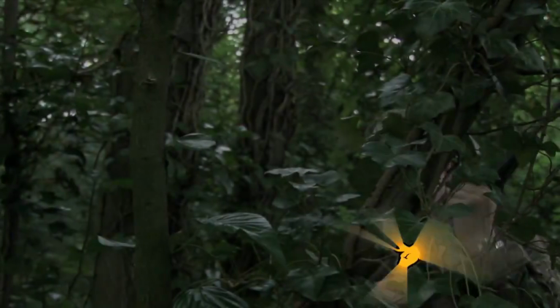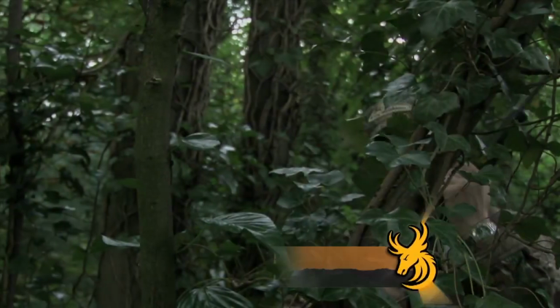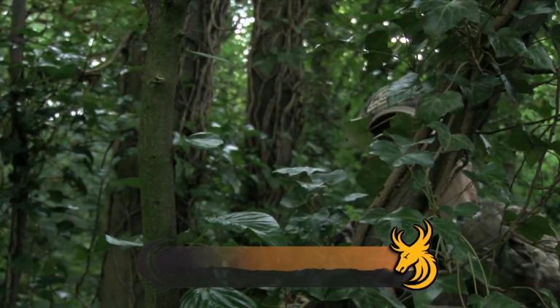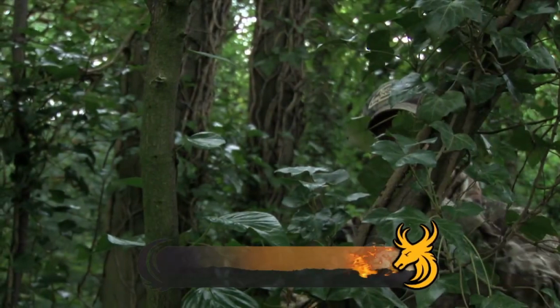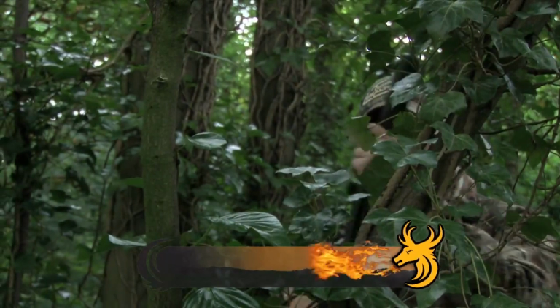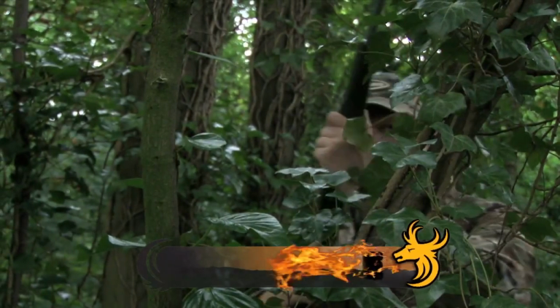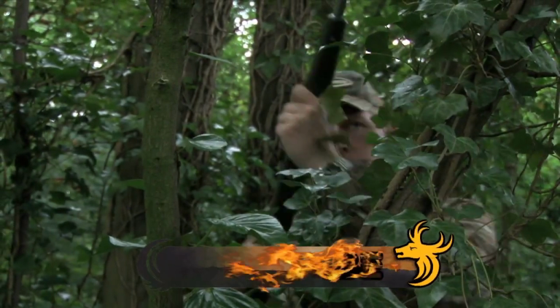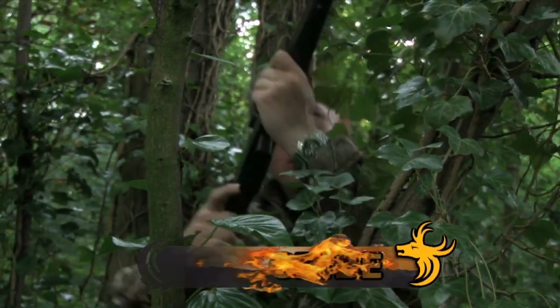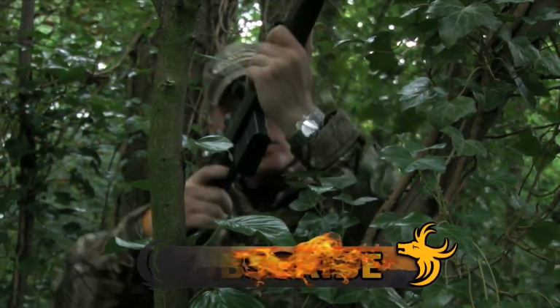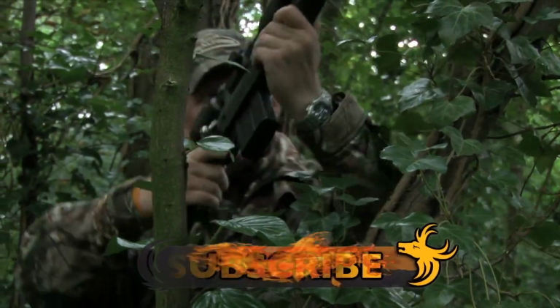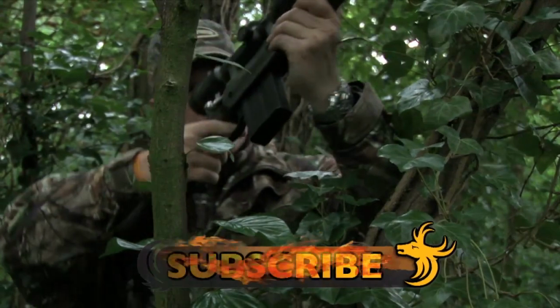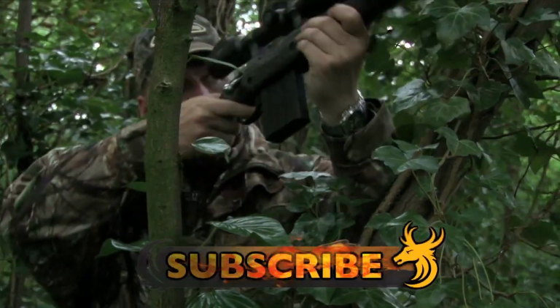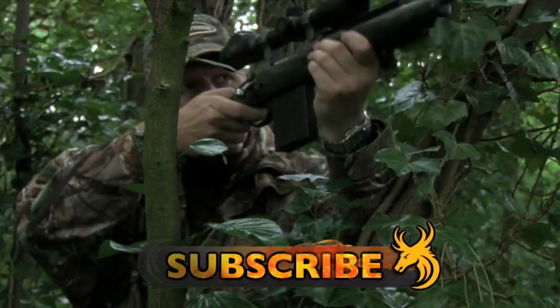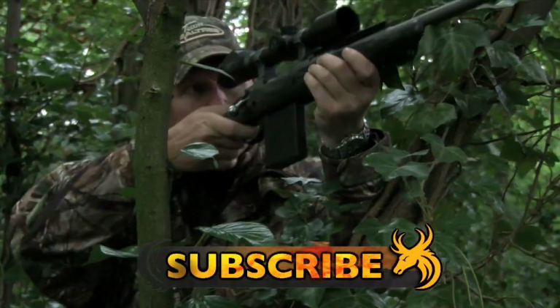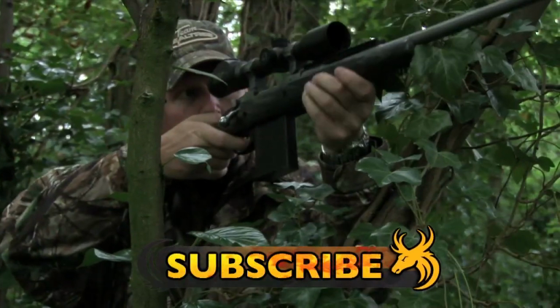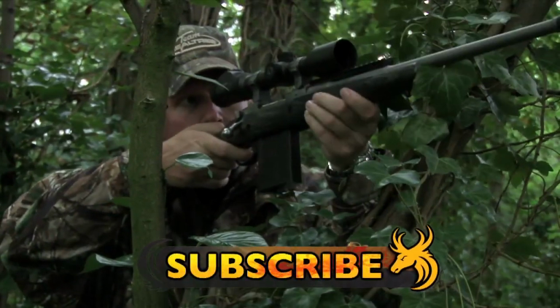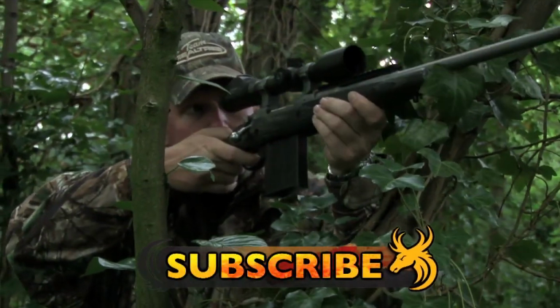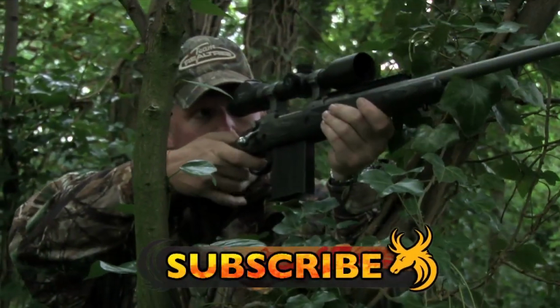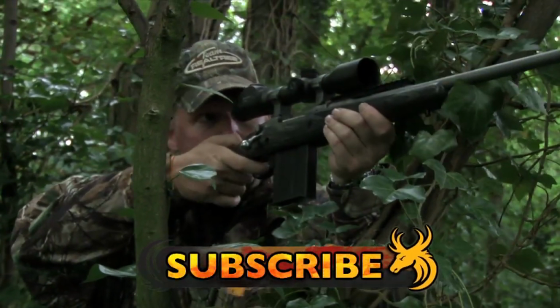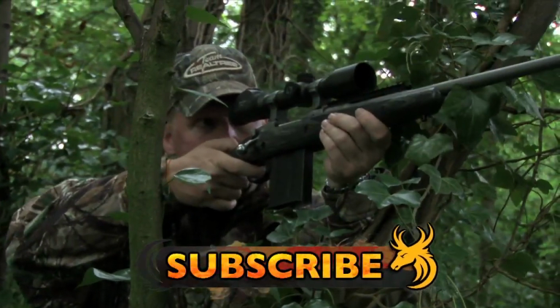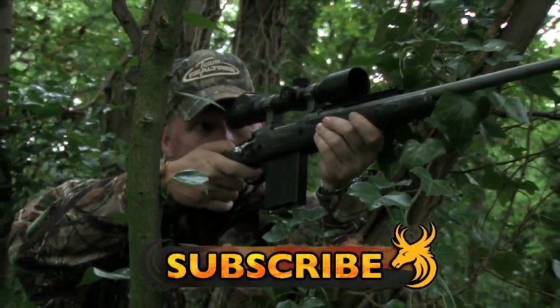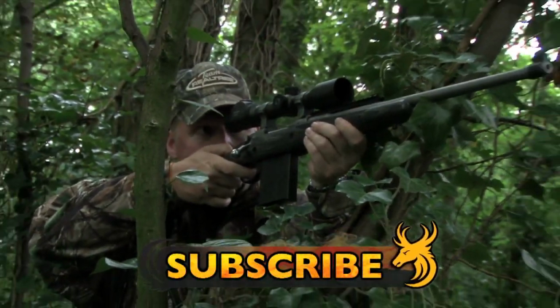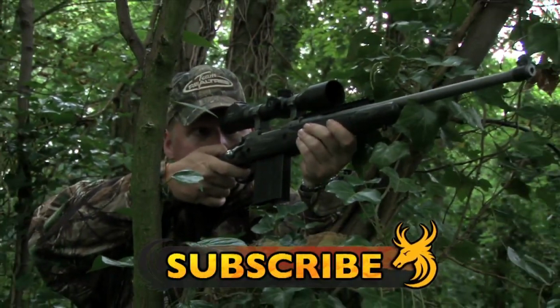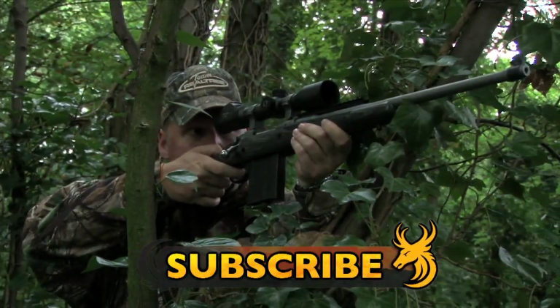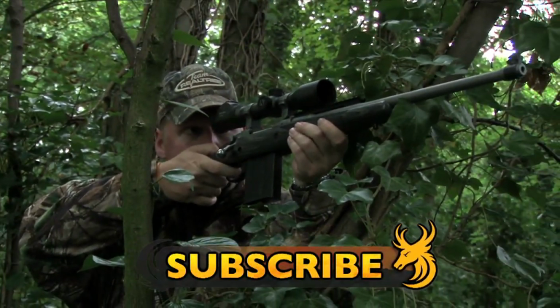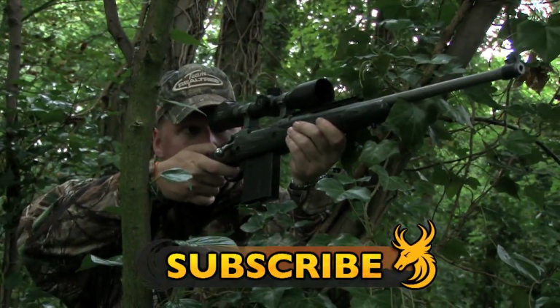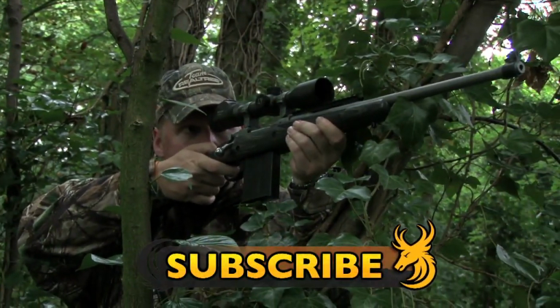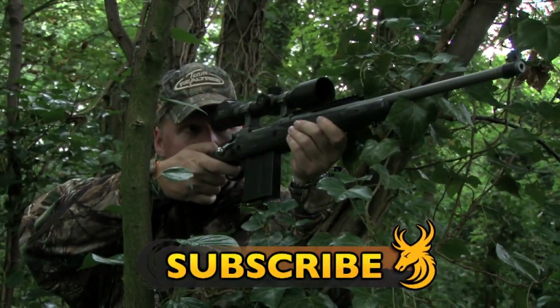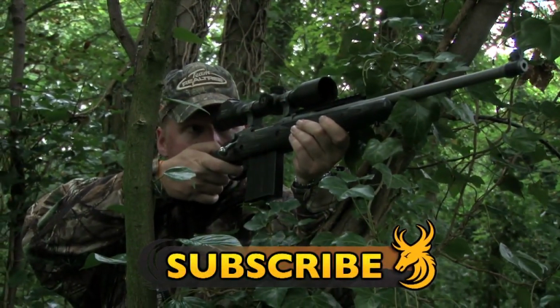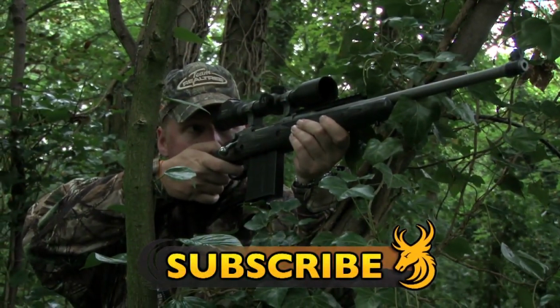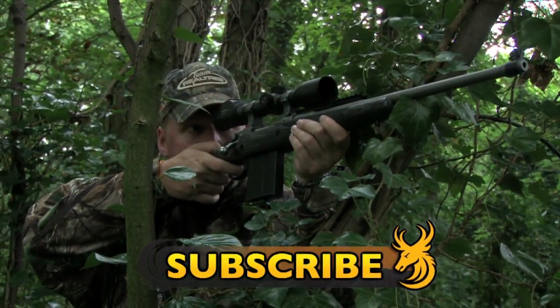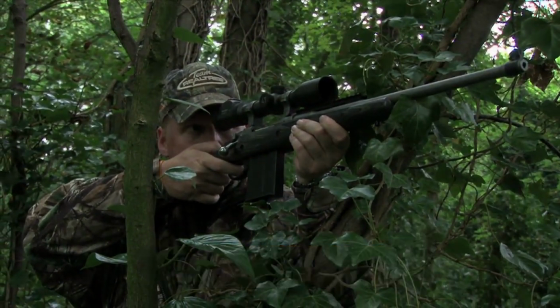Subscribe to Team Wild TV for the best hunting, gear, airgun and now bow hunting videos on YouTube.